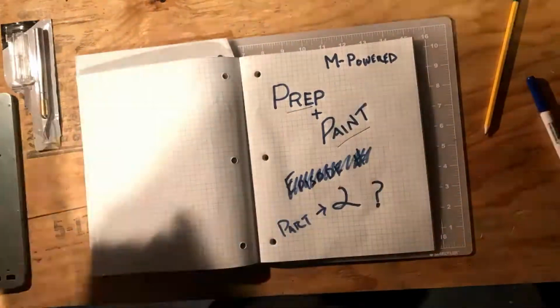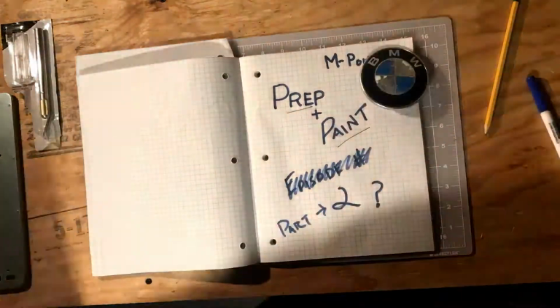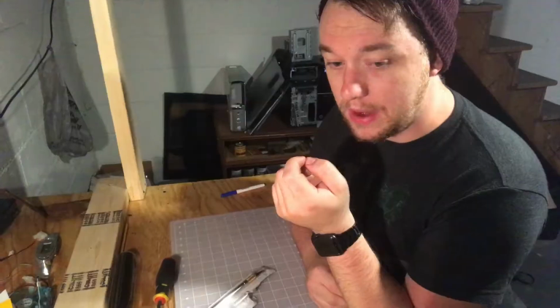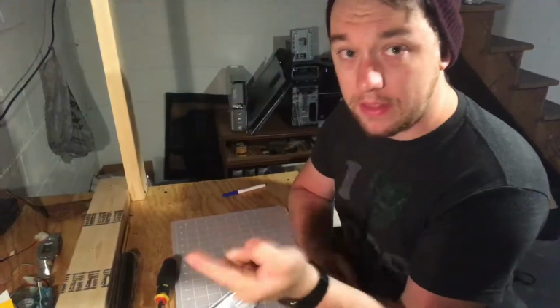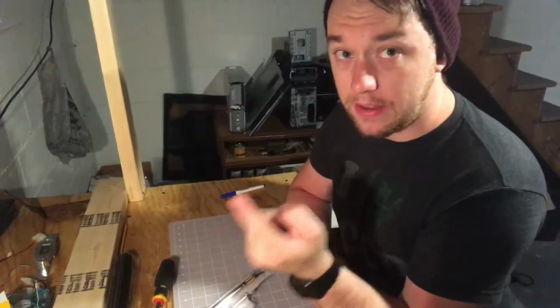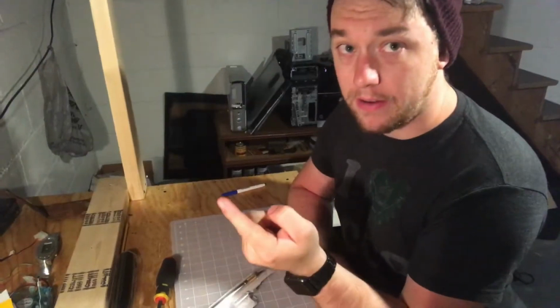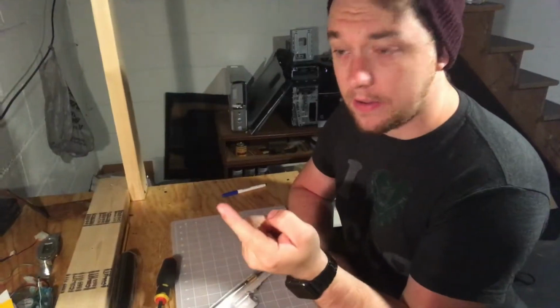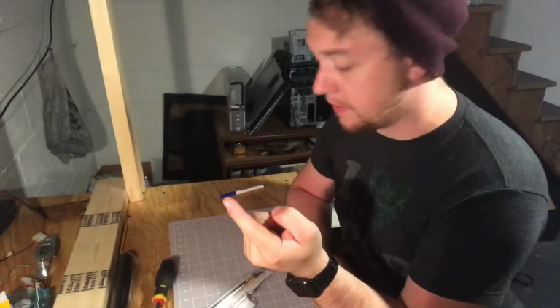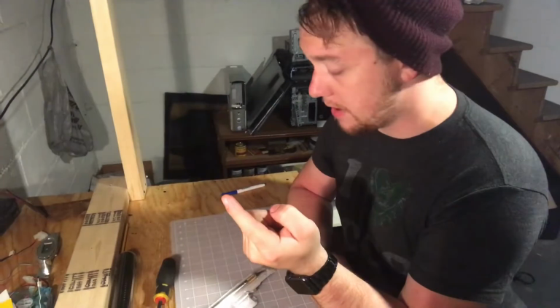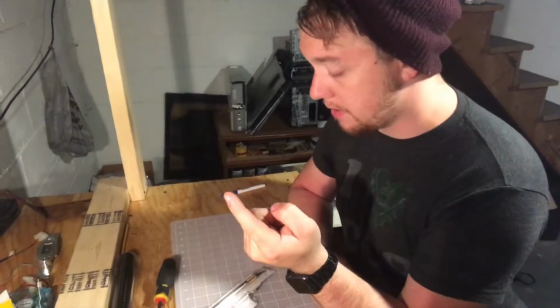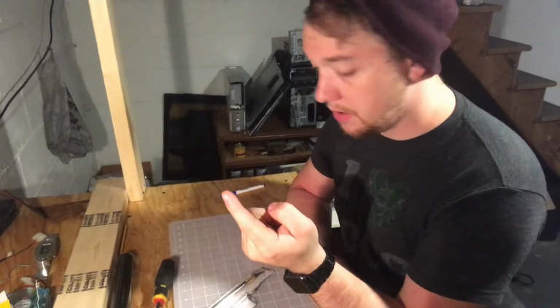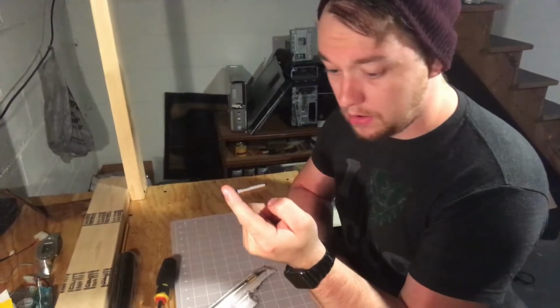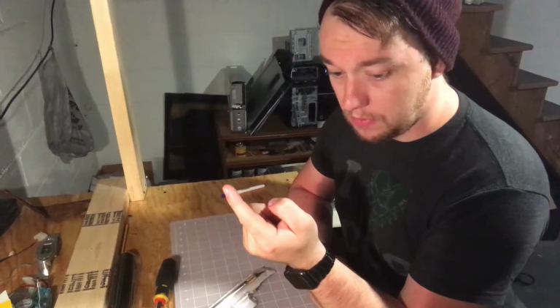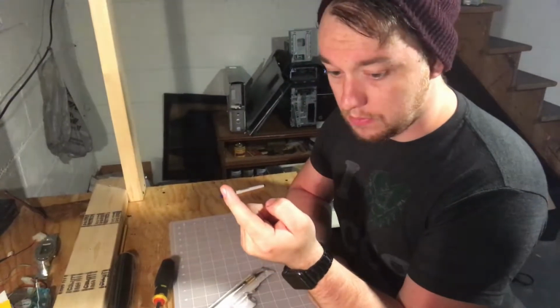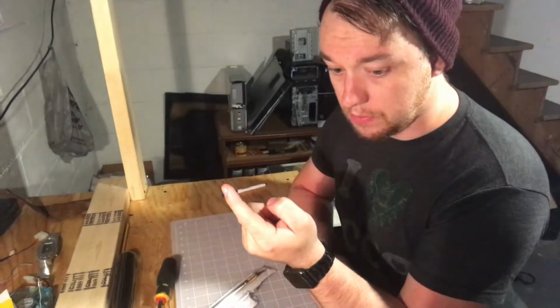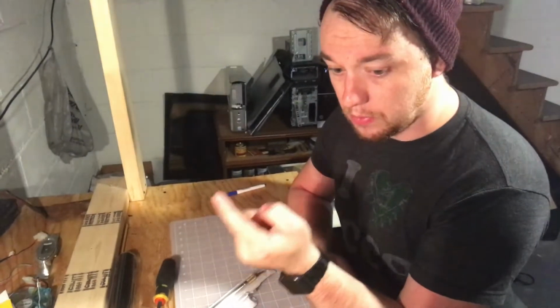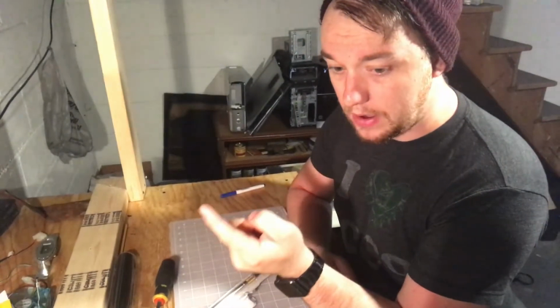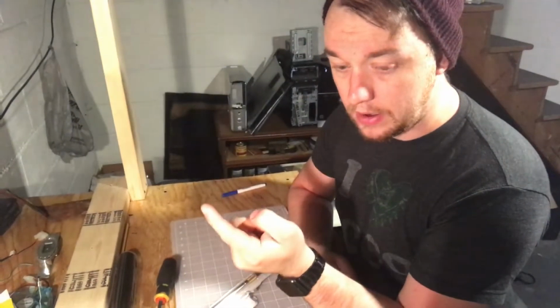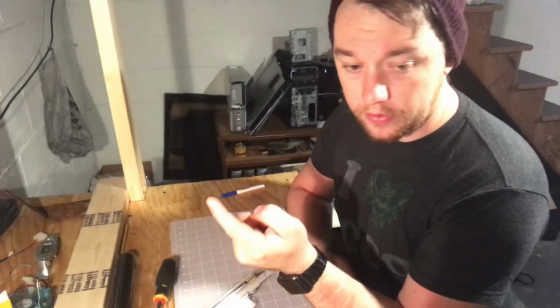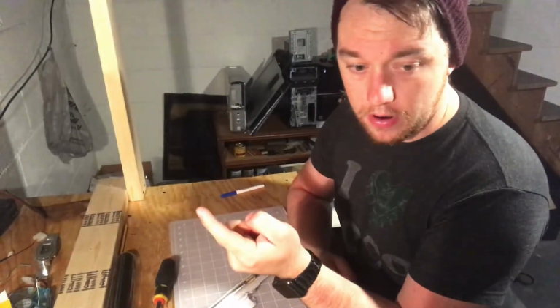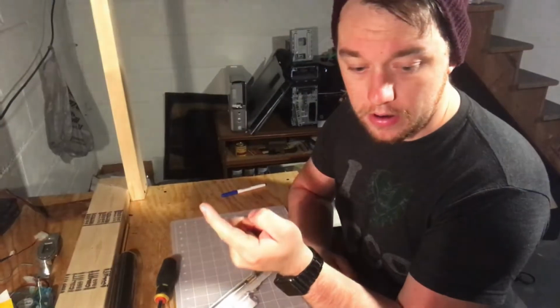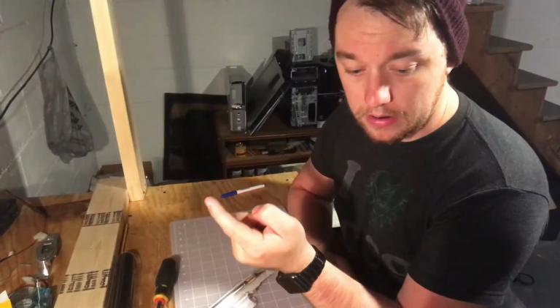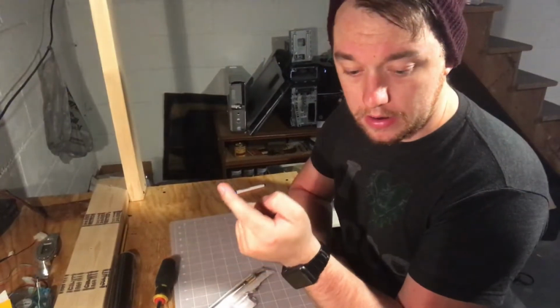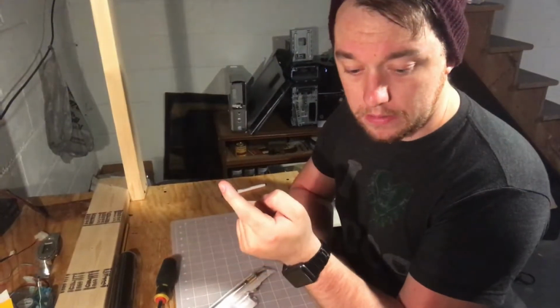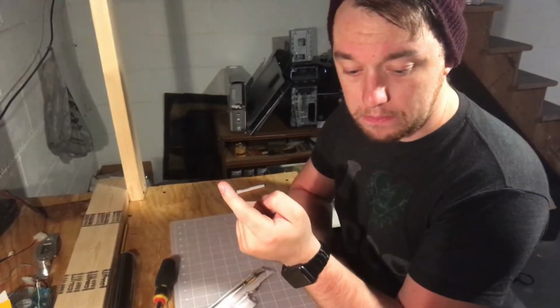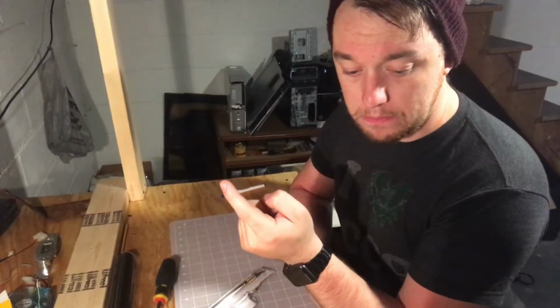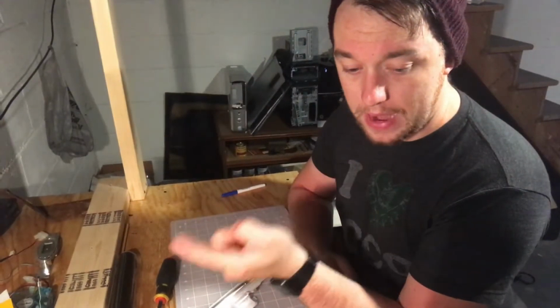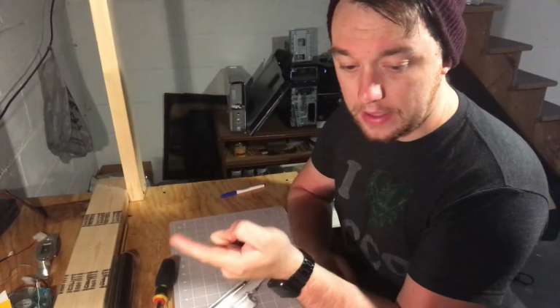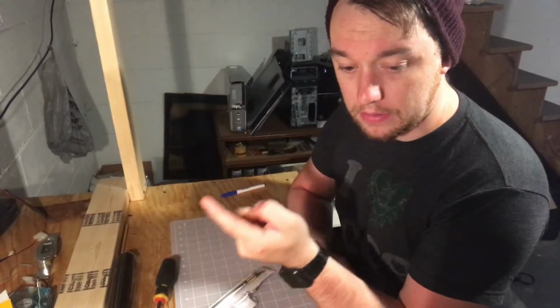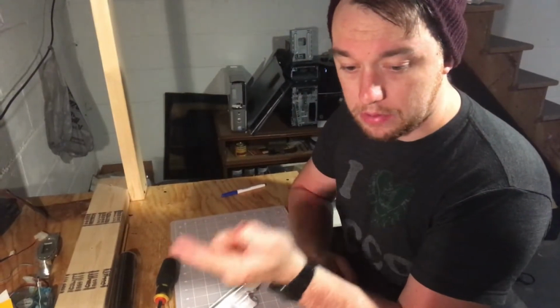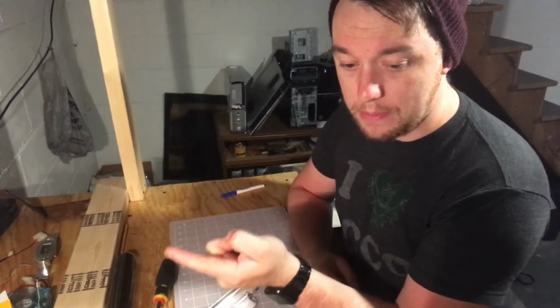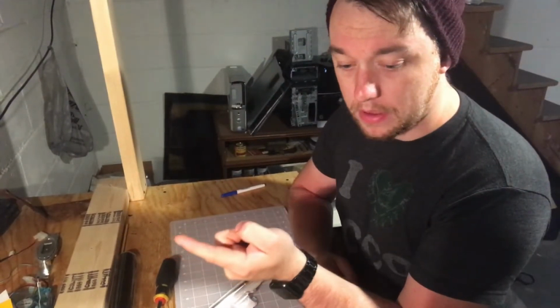Now the teardown's done, we're ready to start painting and prepping.